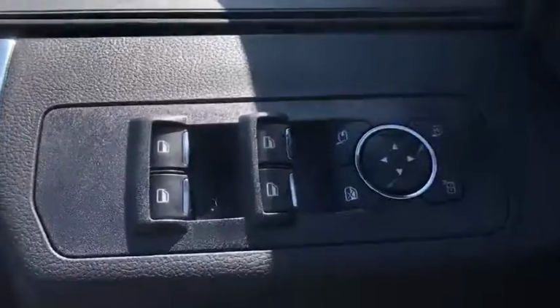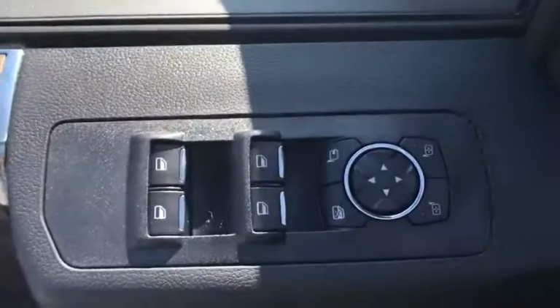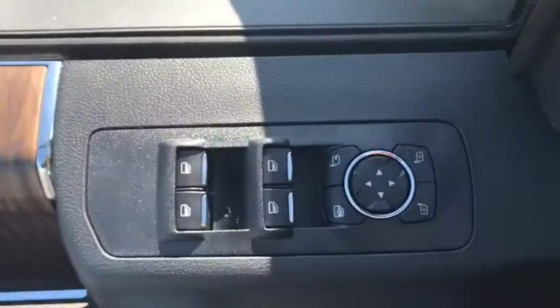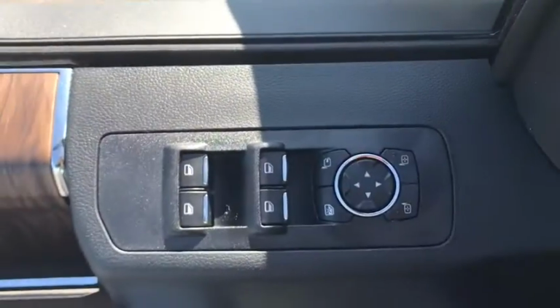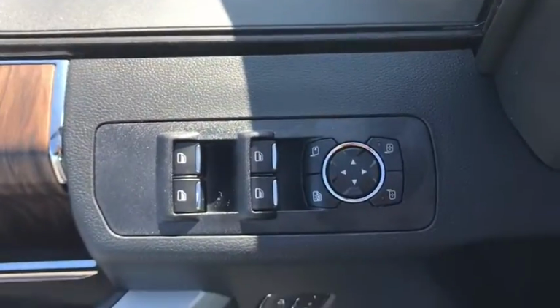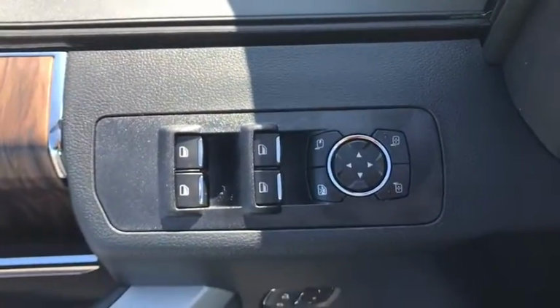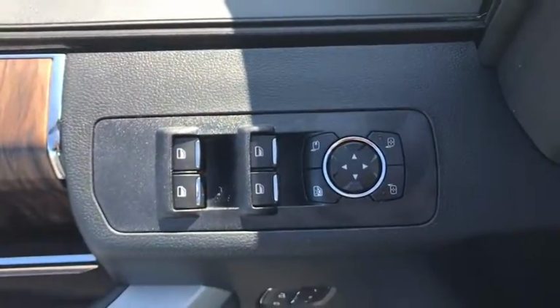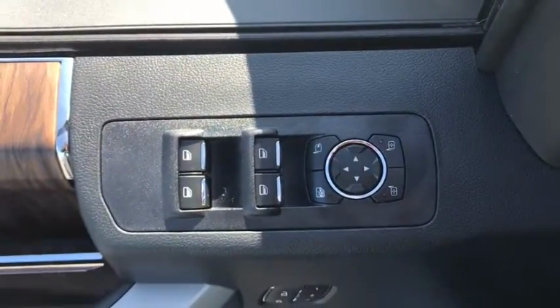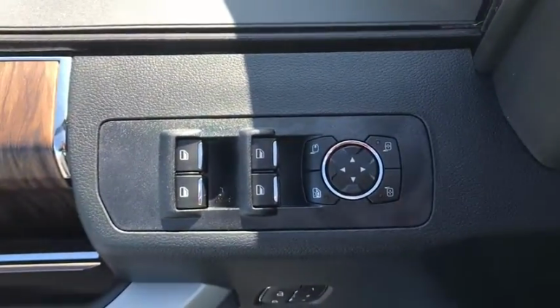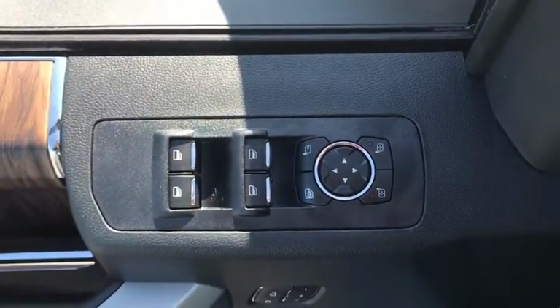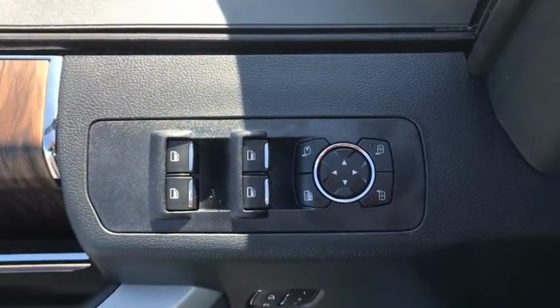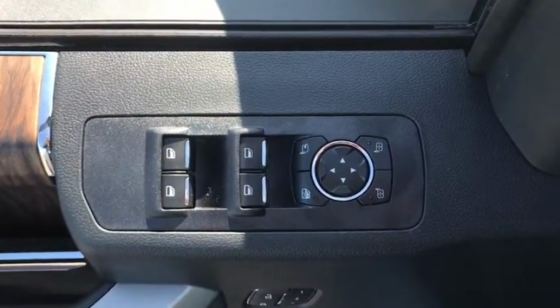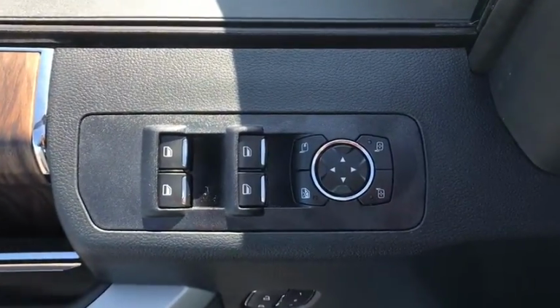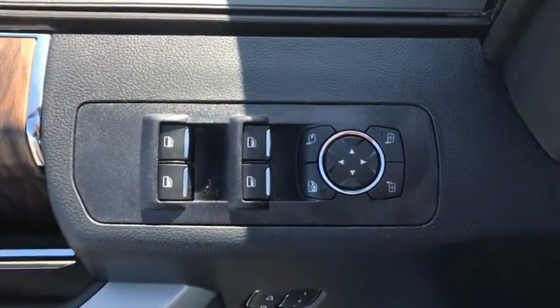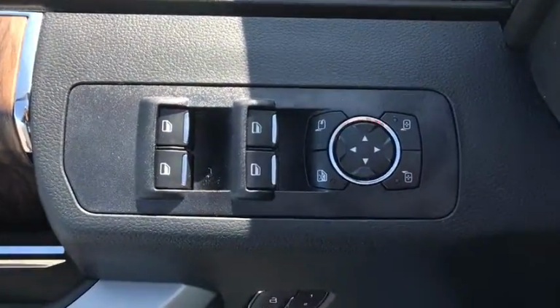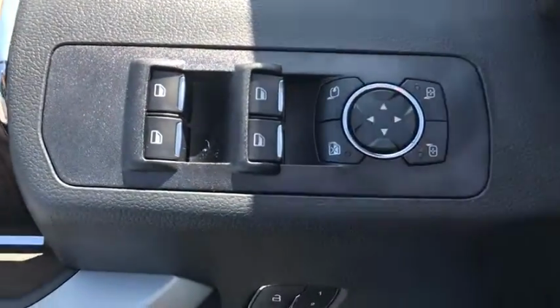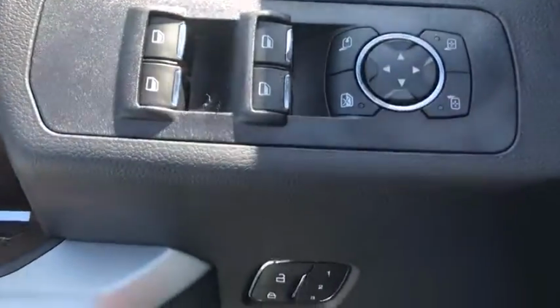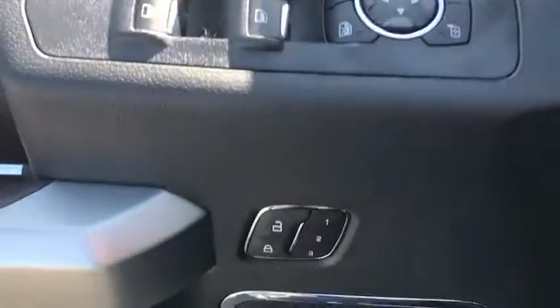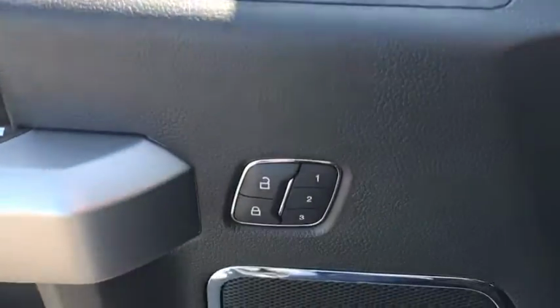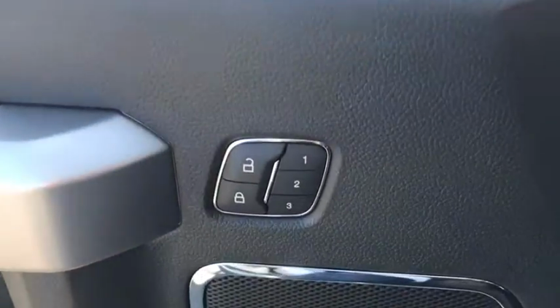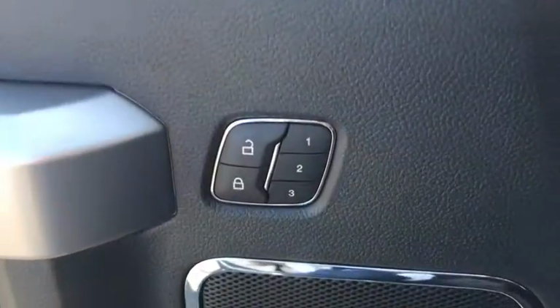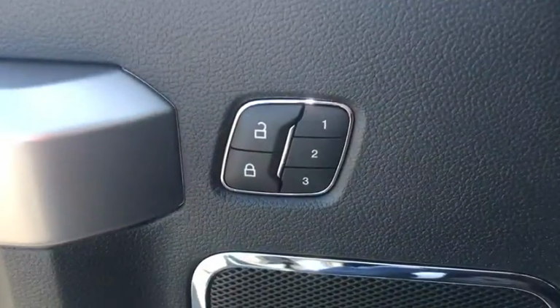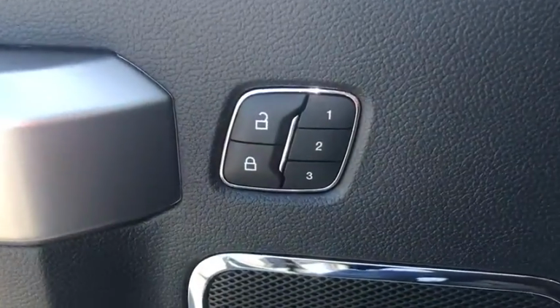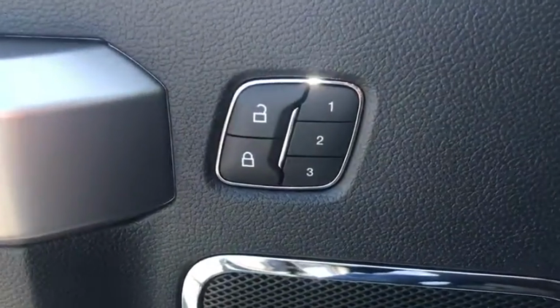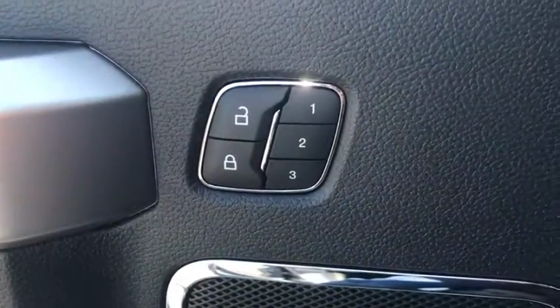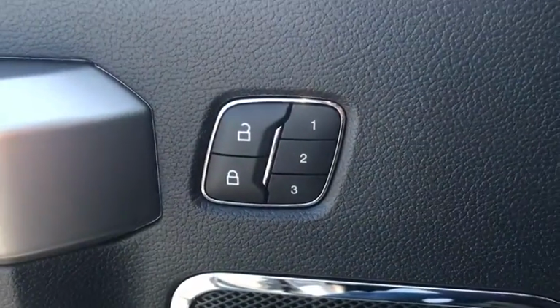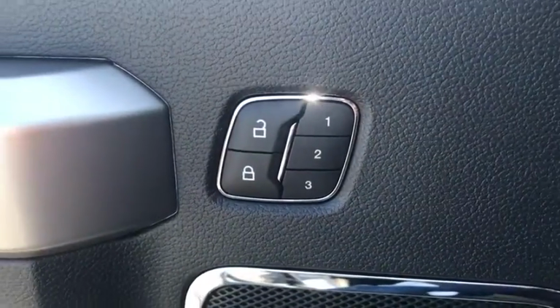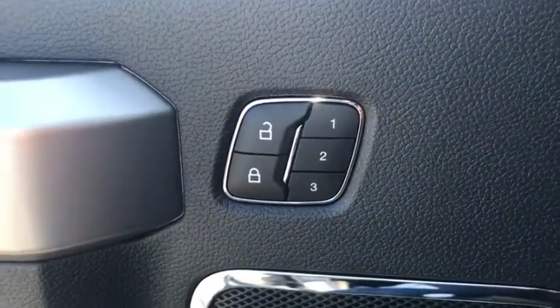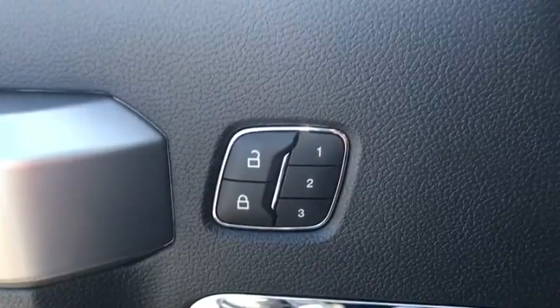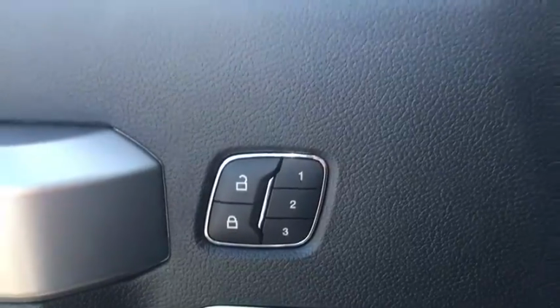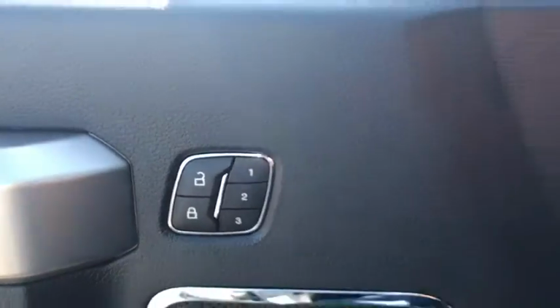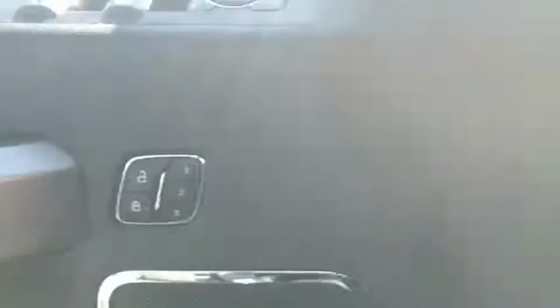Compass, heated steering wheel, trip computer, panic alarm, tachometer, remote keyless entry.